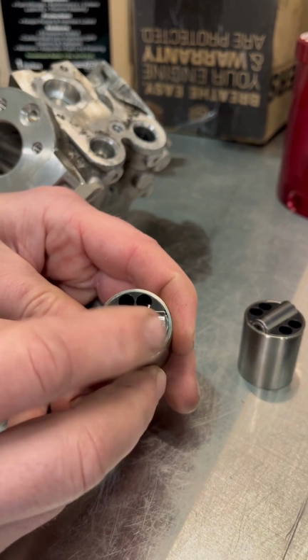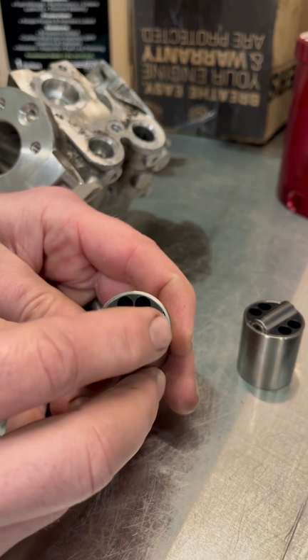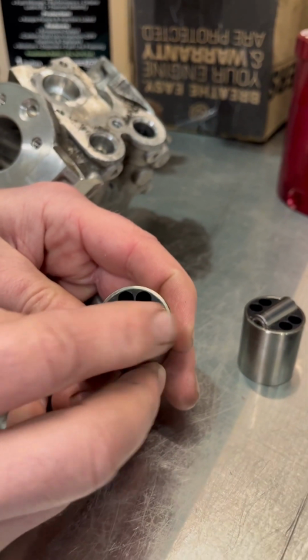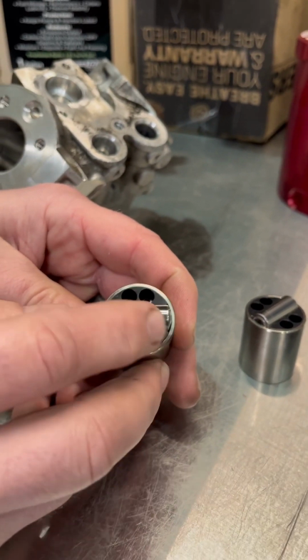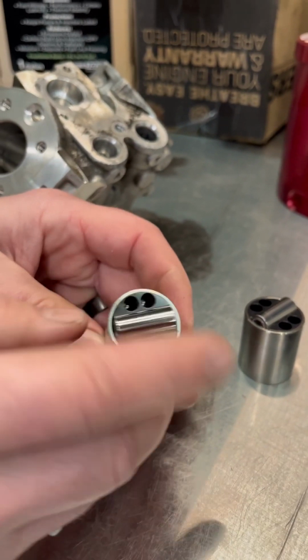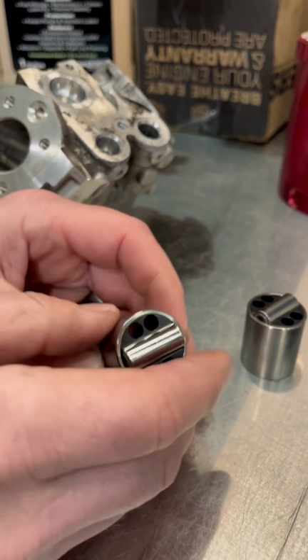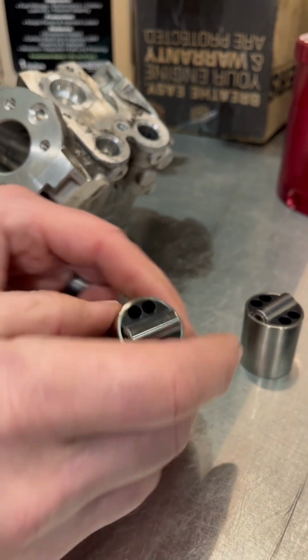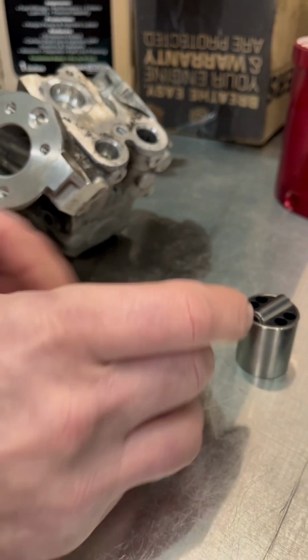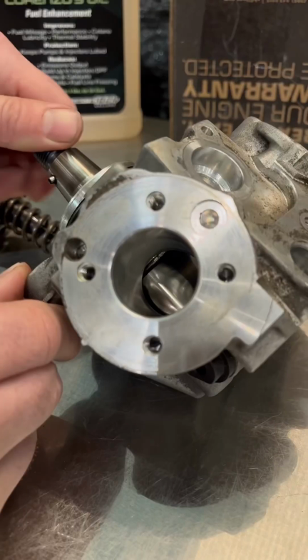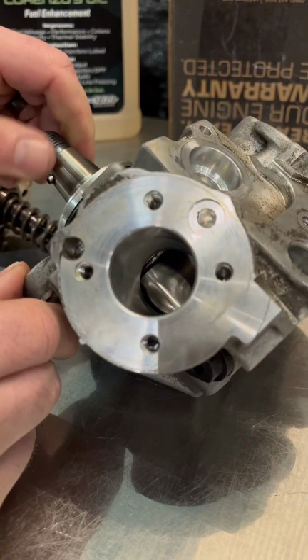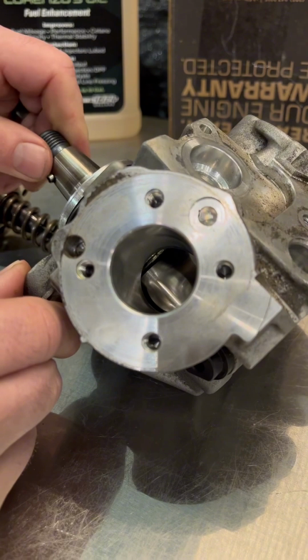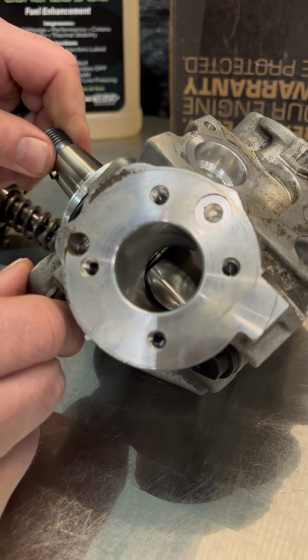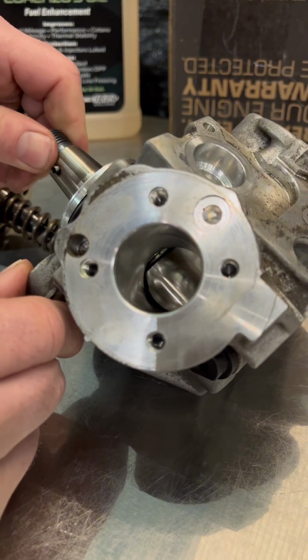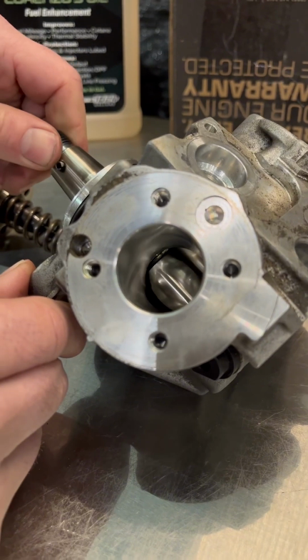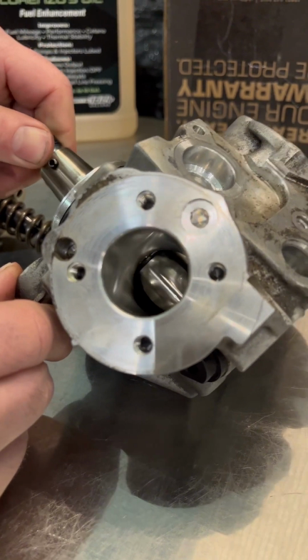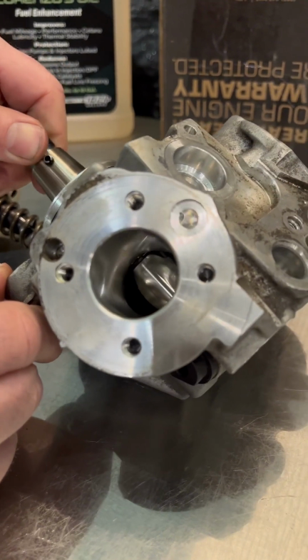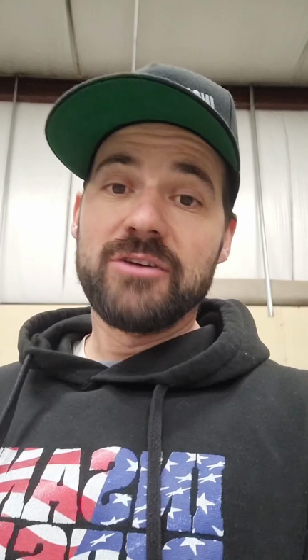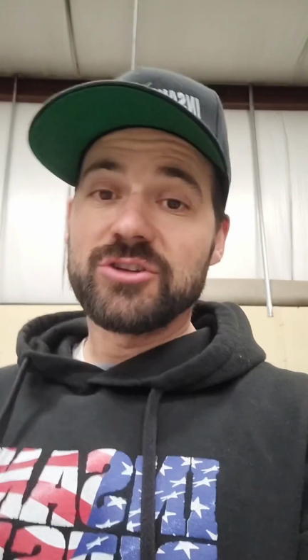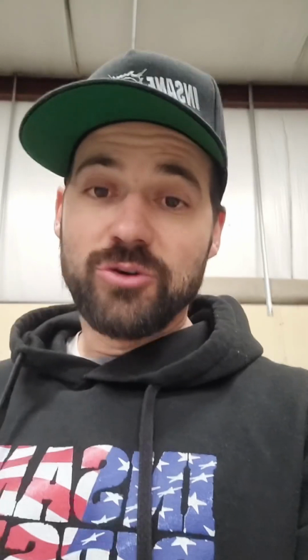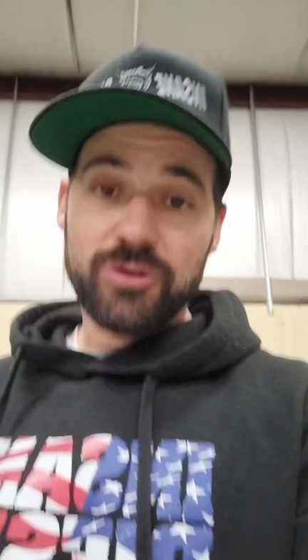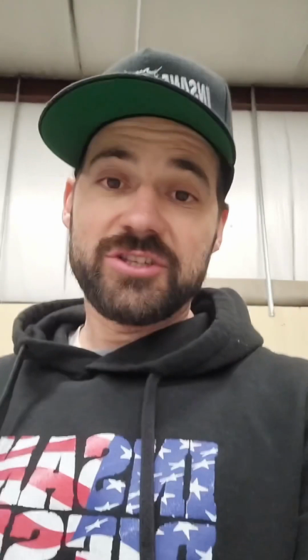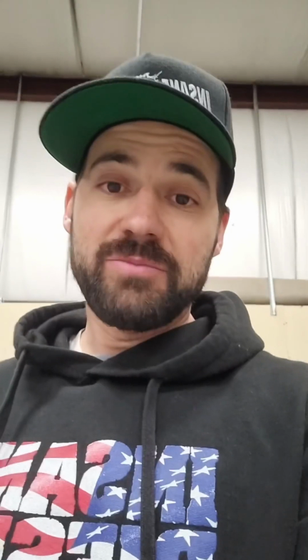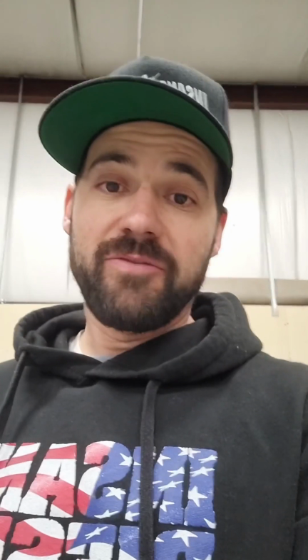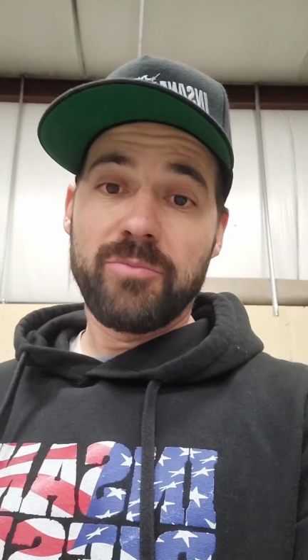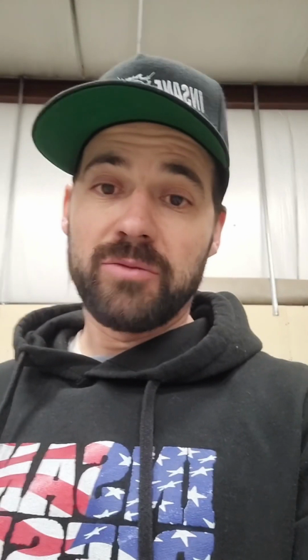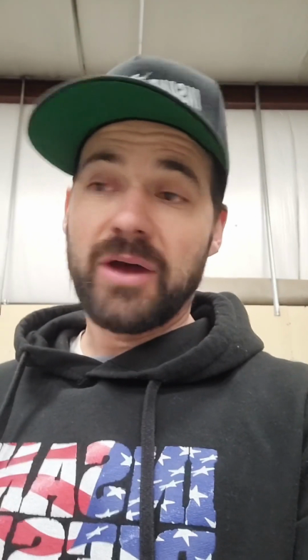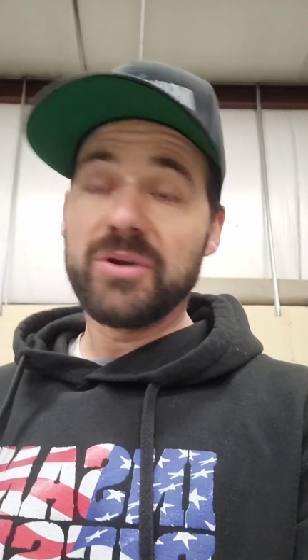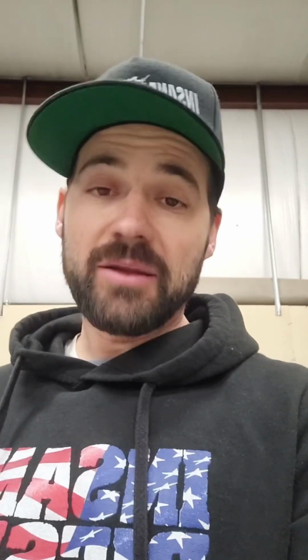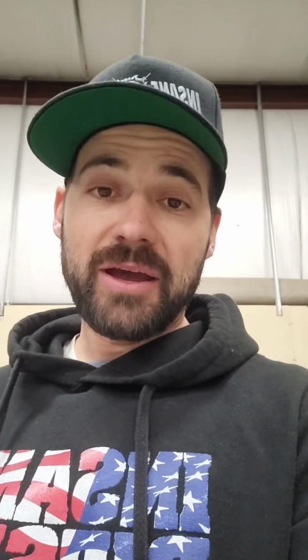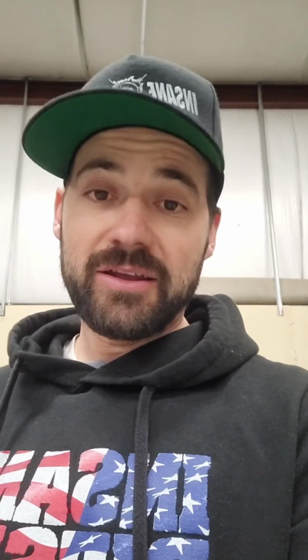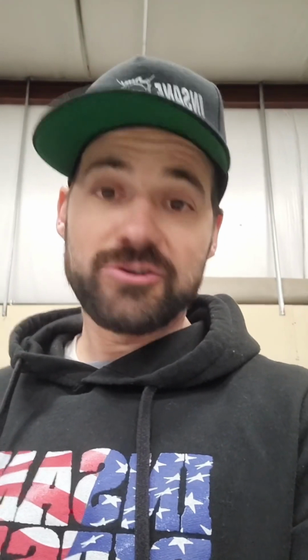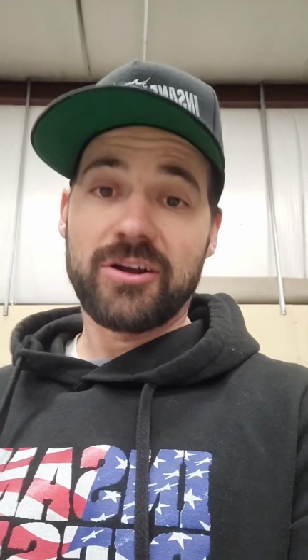But you can't feel it. It was a gorgeous CP4 pump. I'd put that back in the truck.